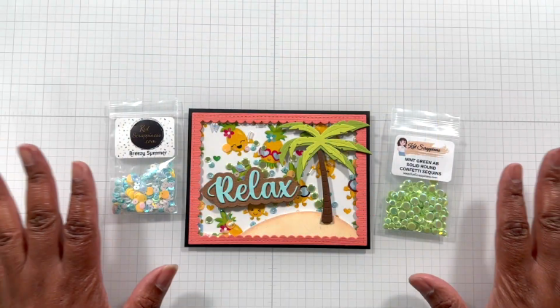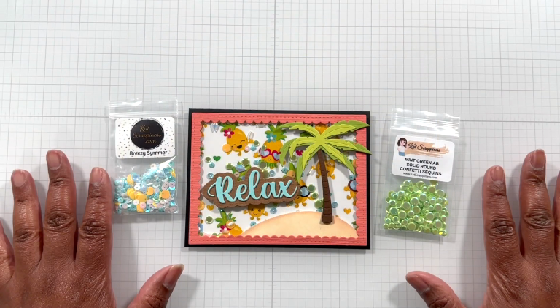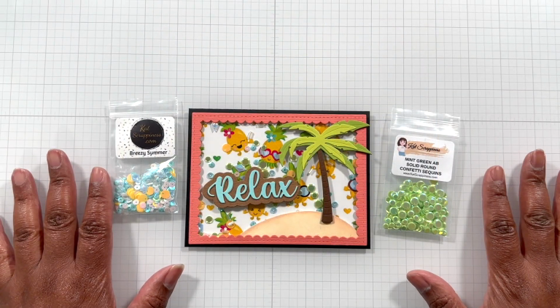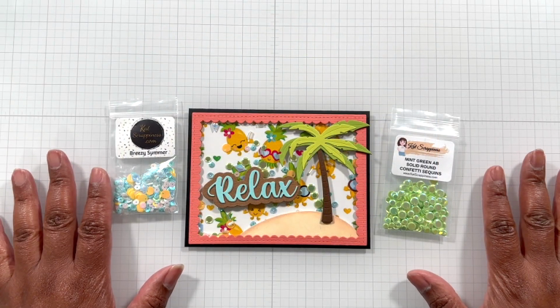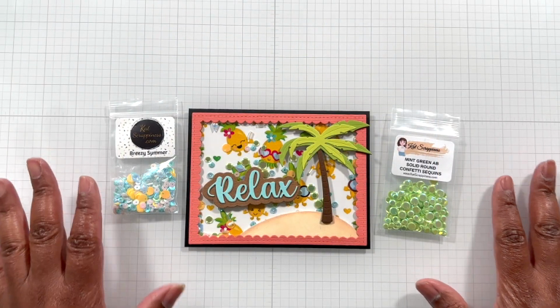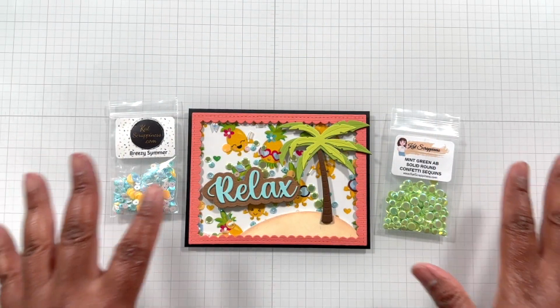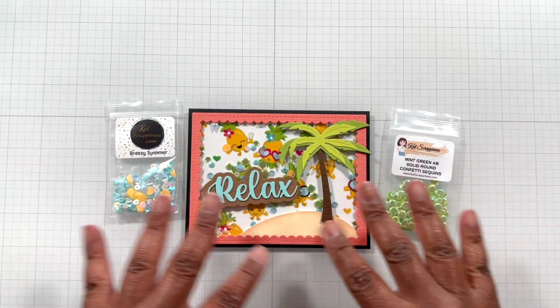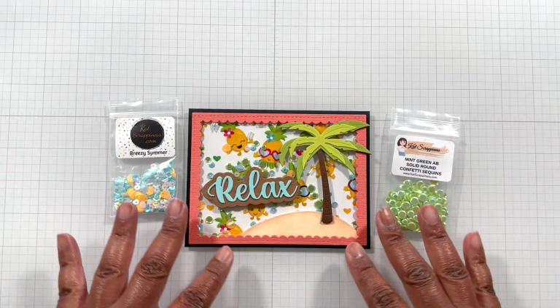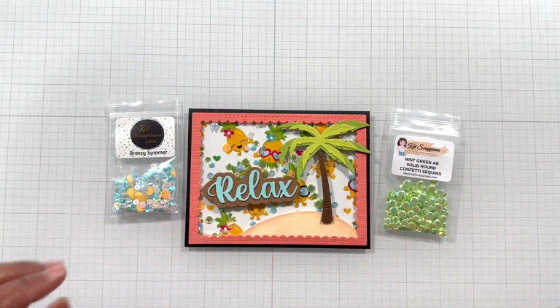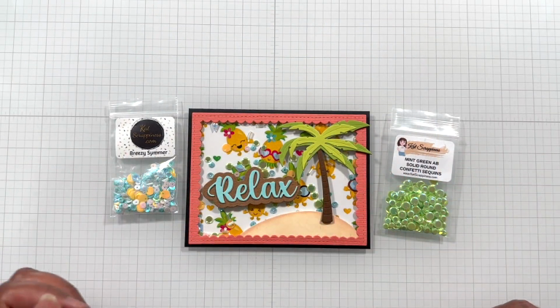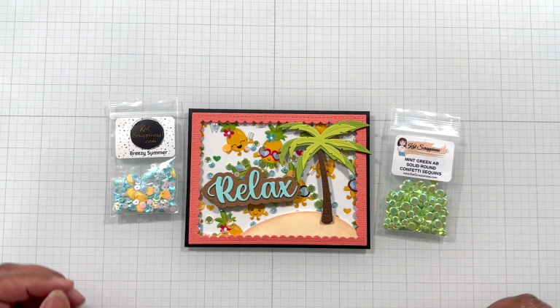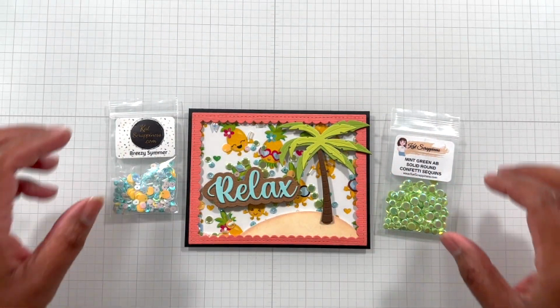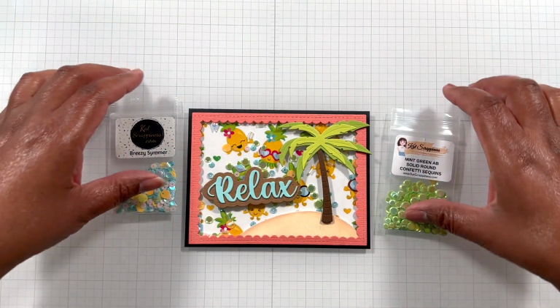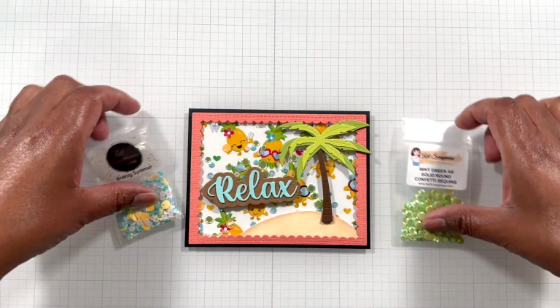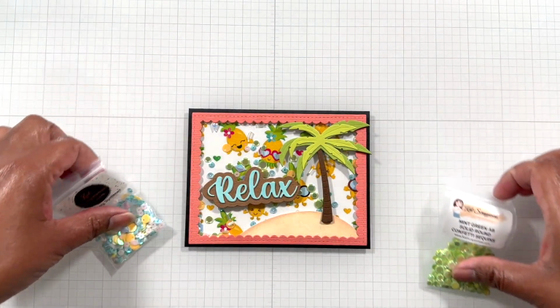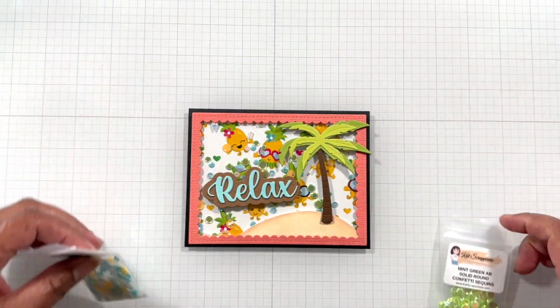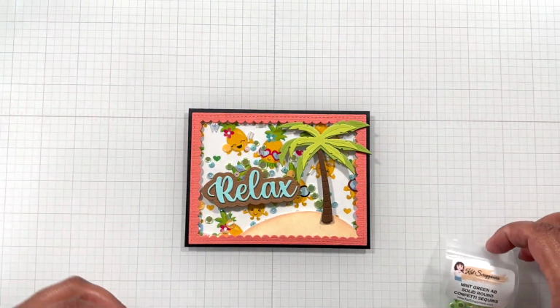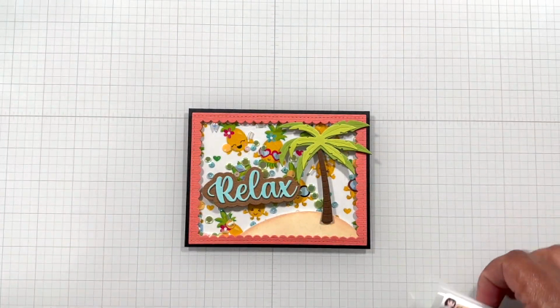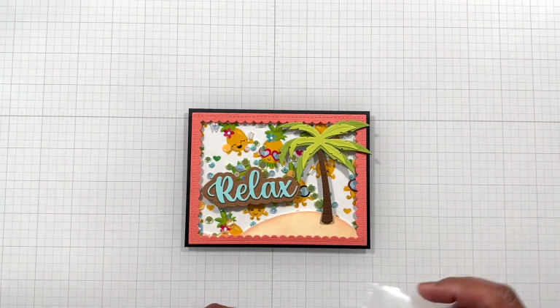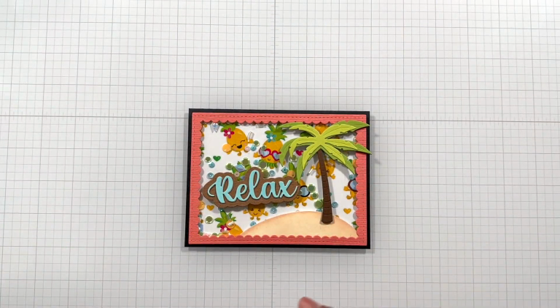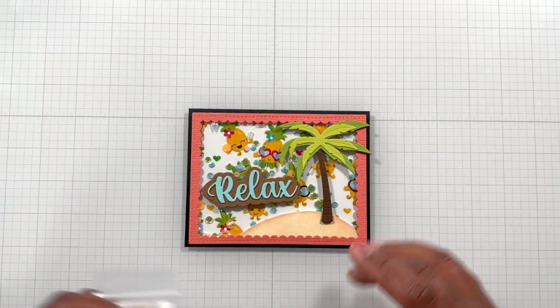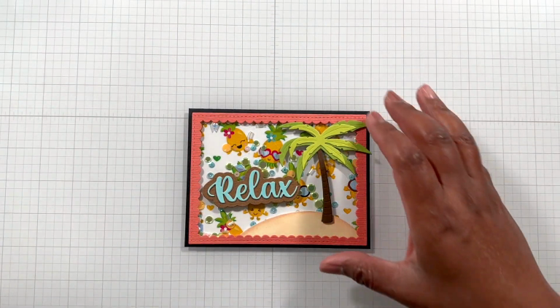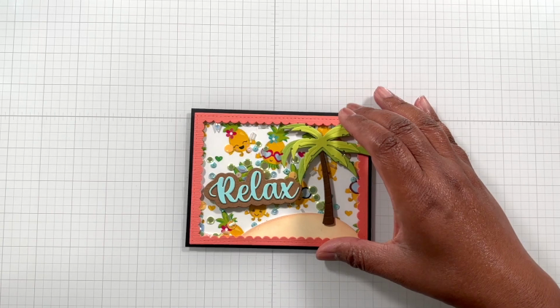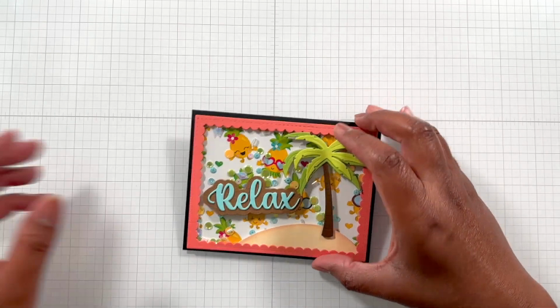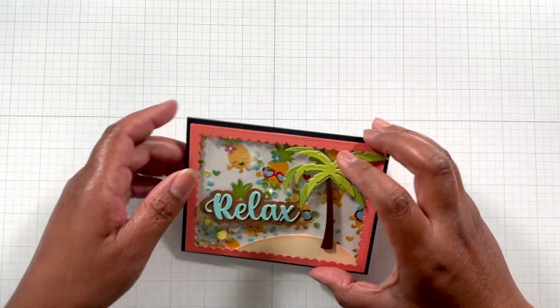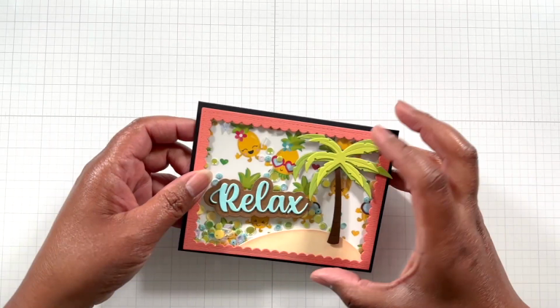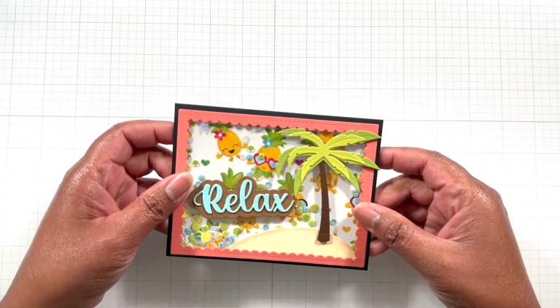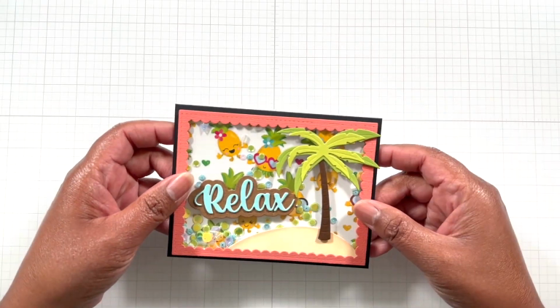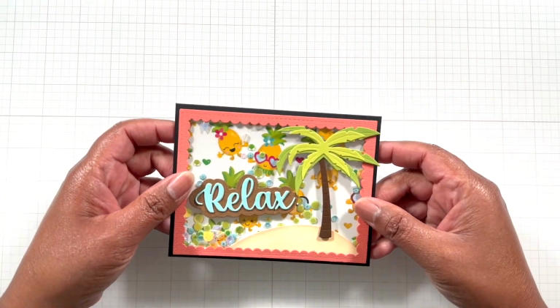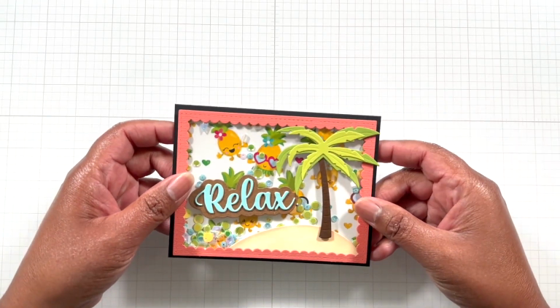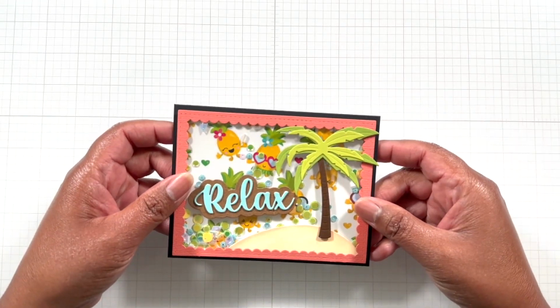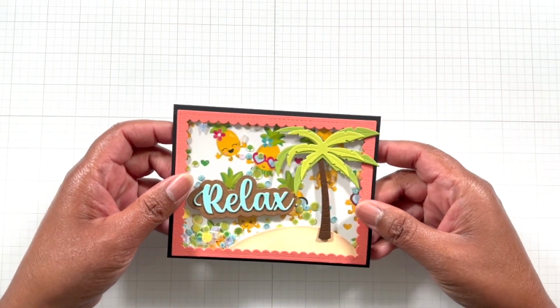Alrighty Crafters, everything shown here will be detailed and linked below. This is my Dole Whip card!